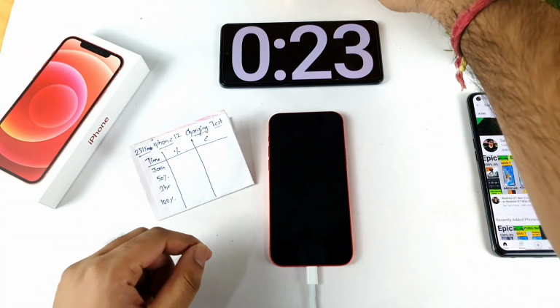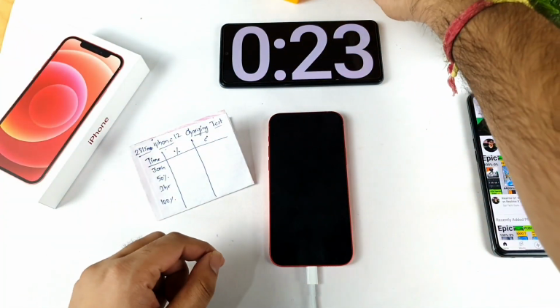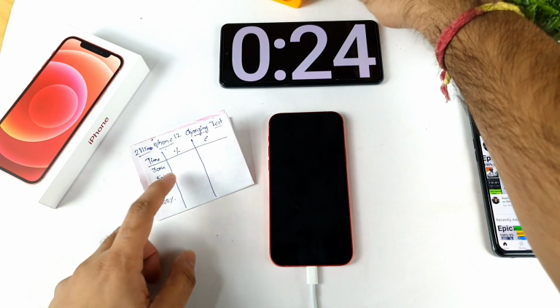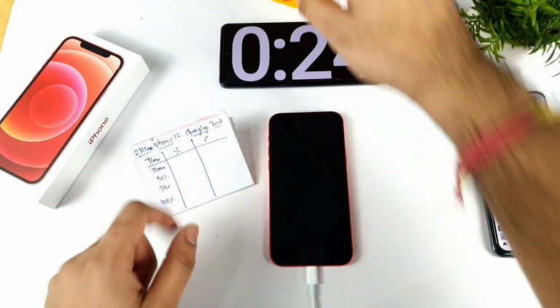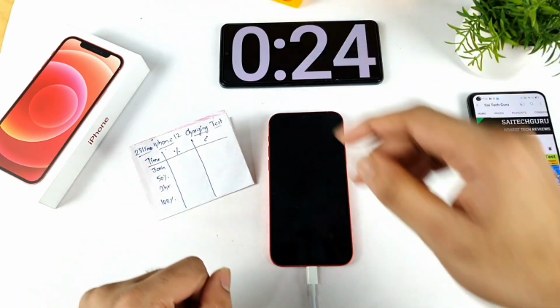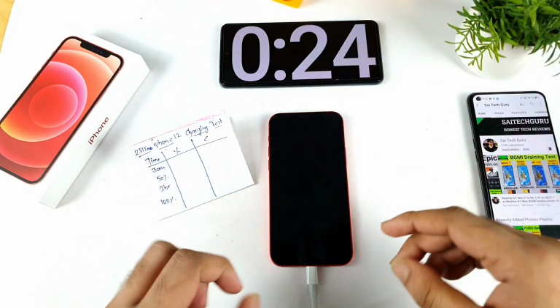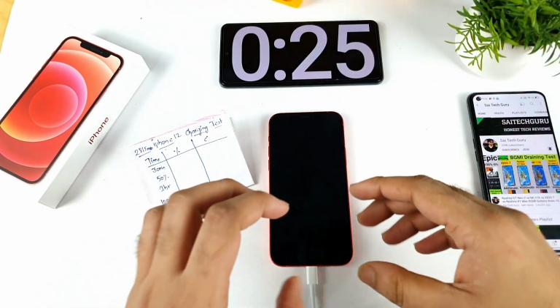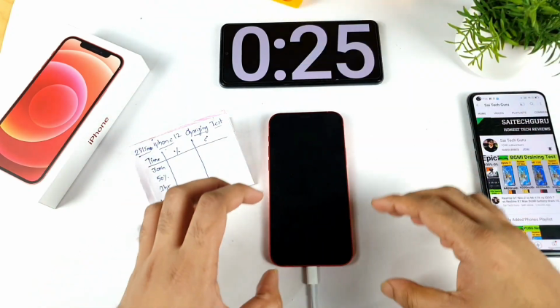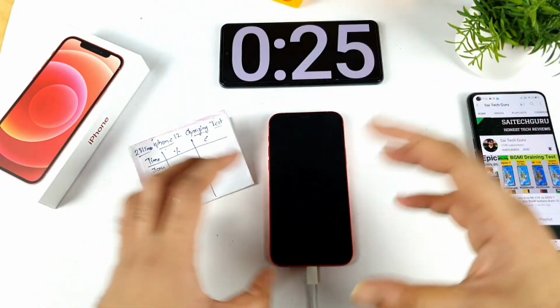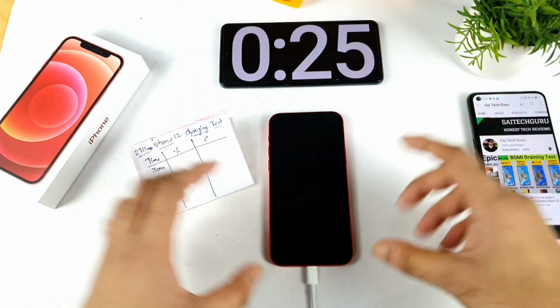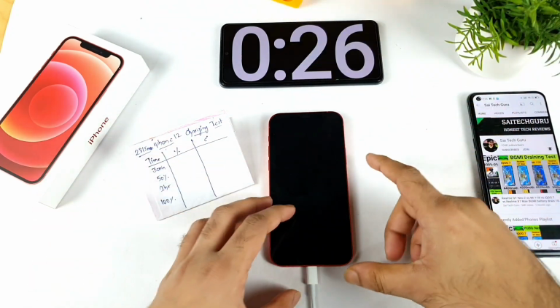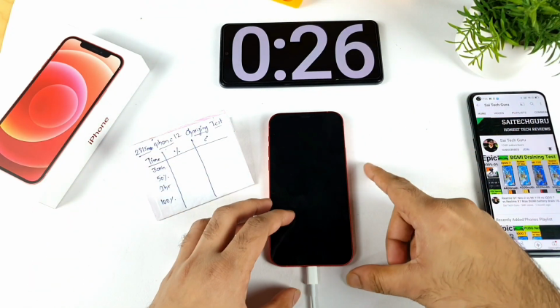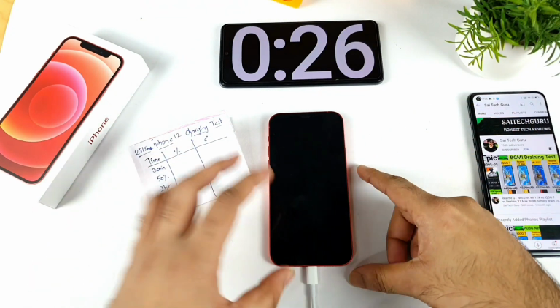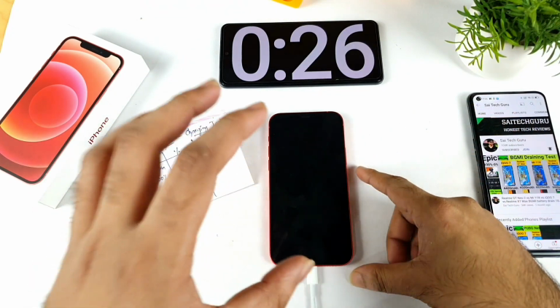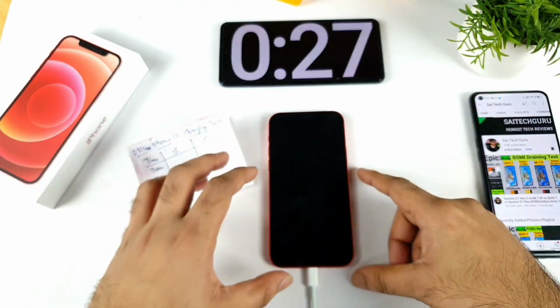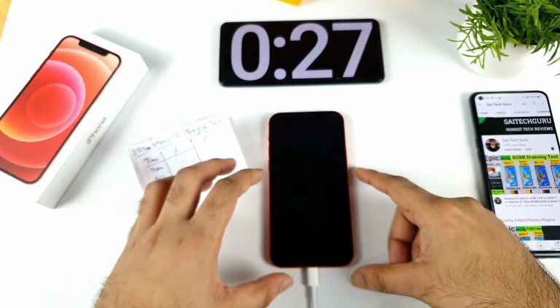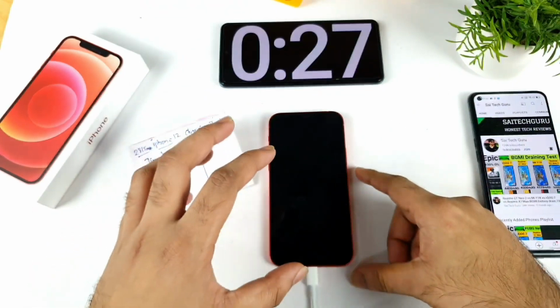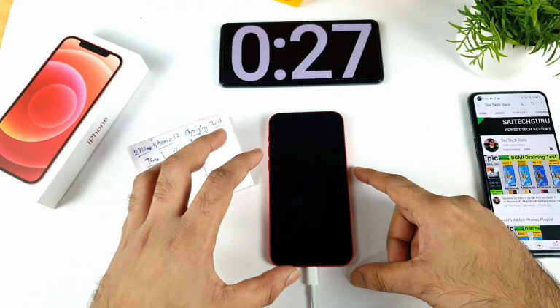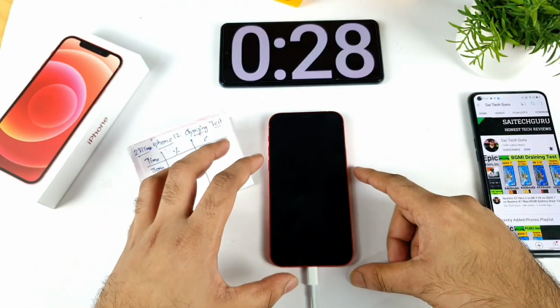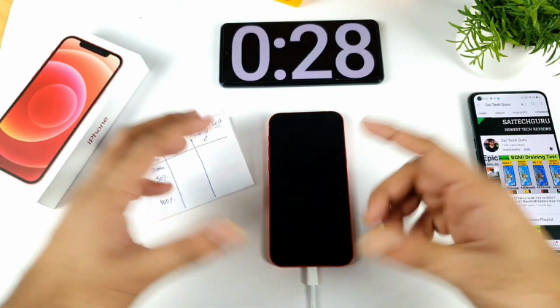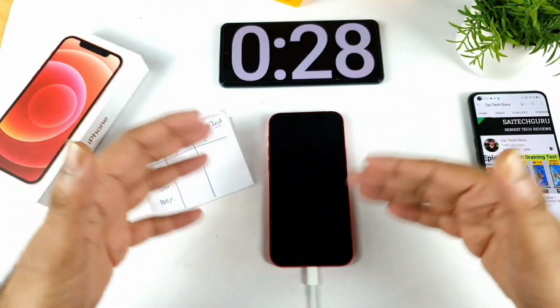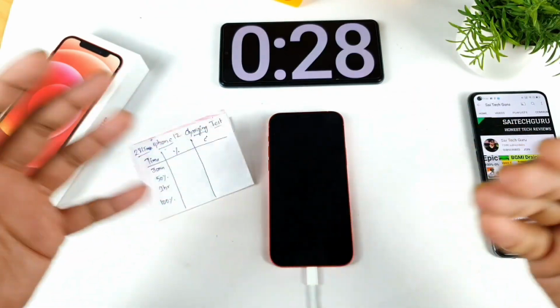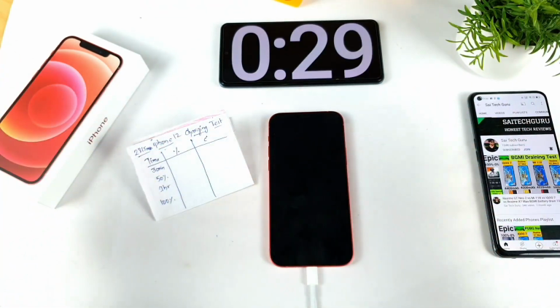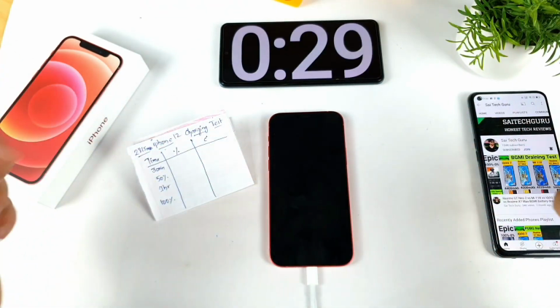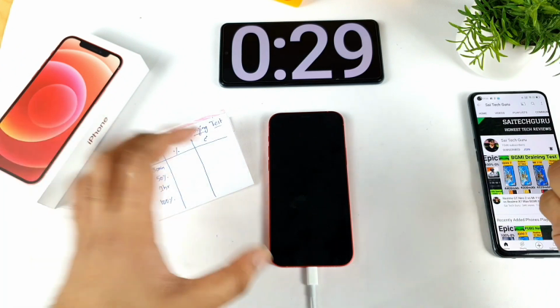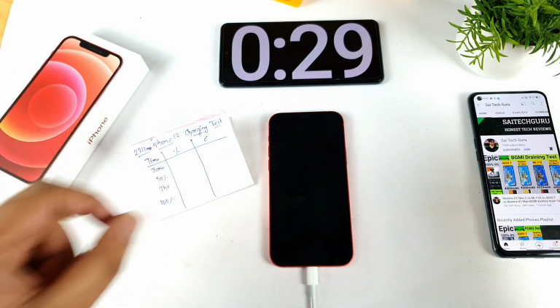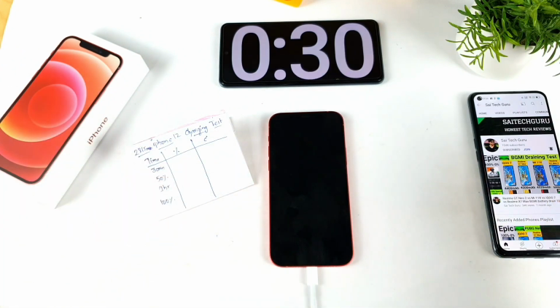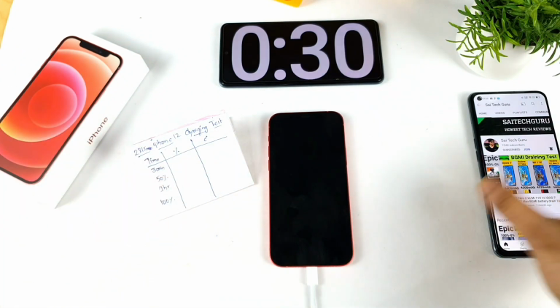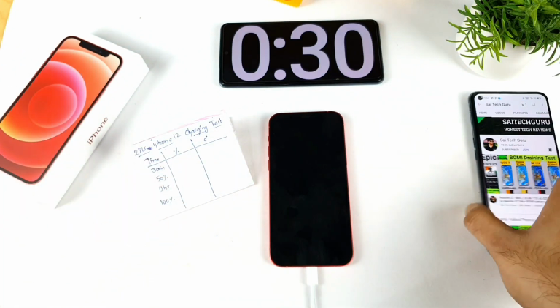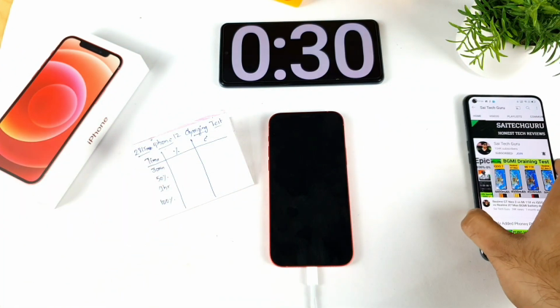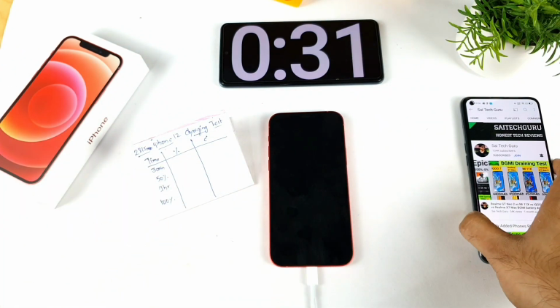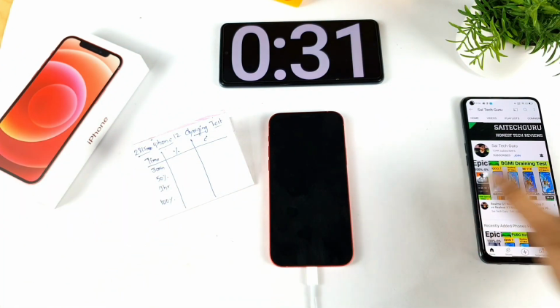I will be back after 30 minutes. Let's check in the first 30 minutes how much the iPhone 12 can actually get charged.